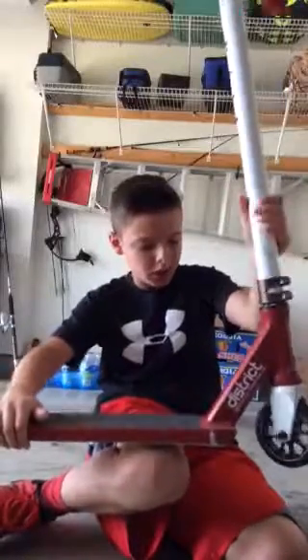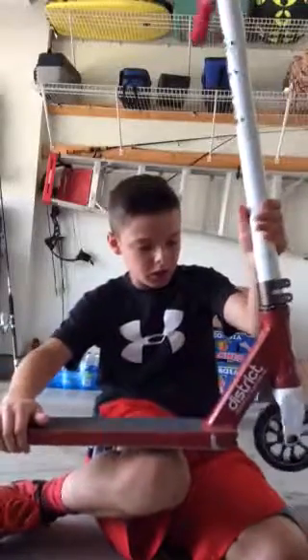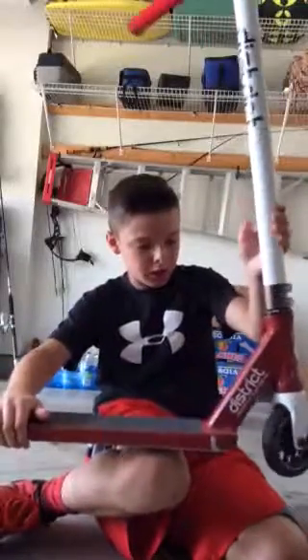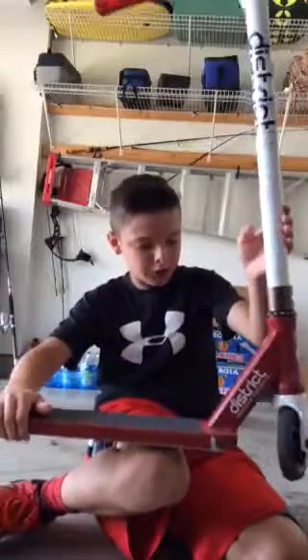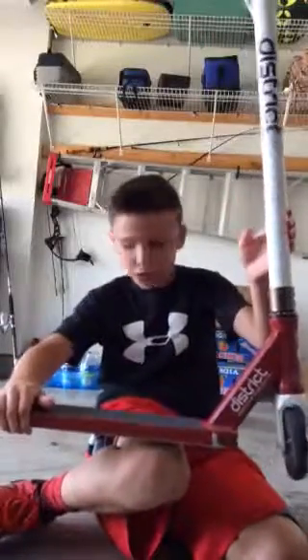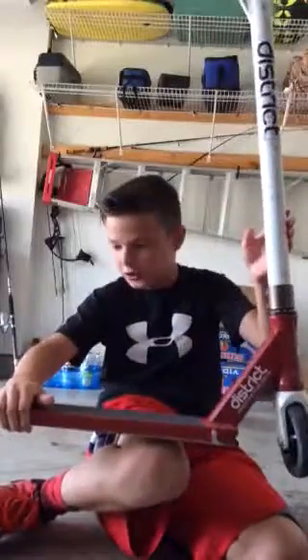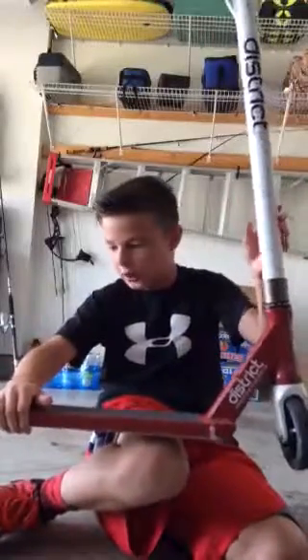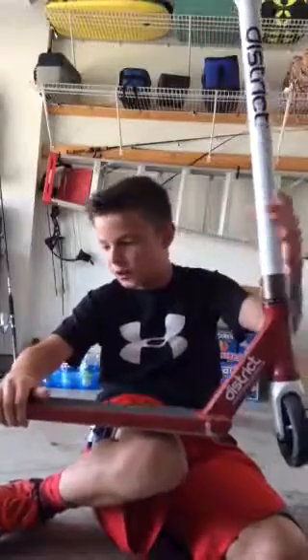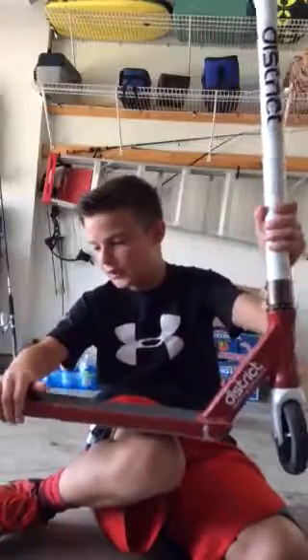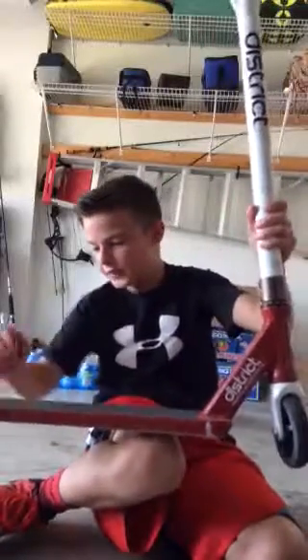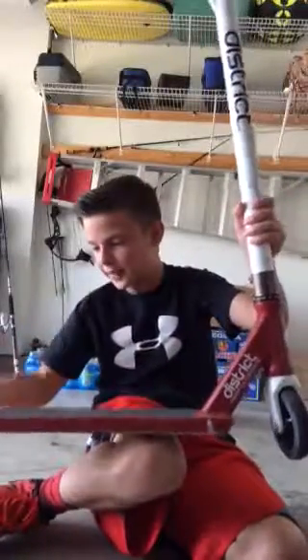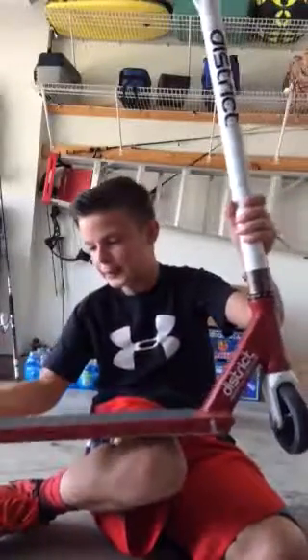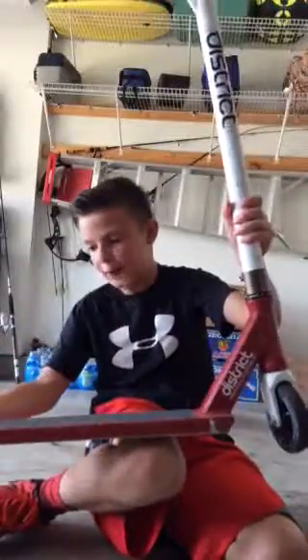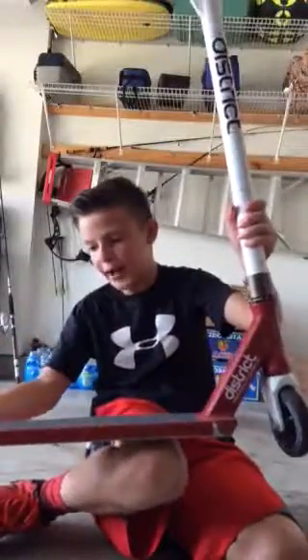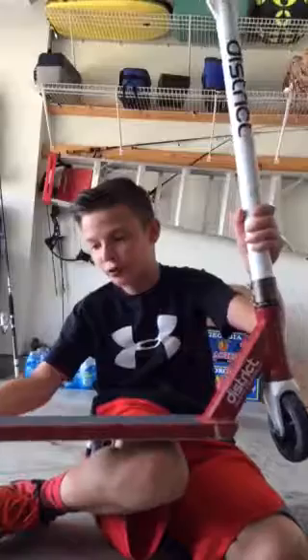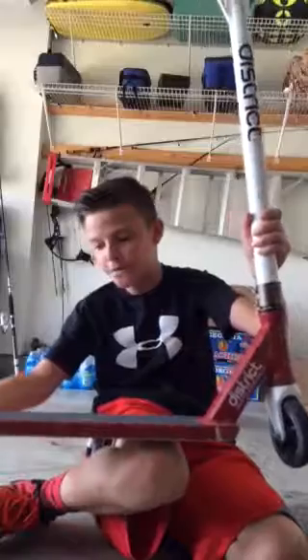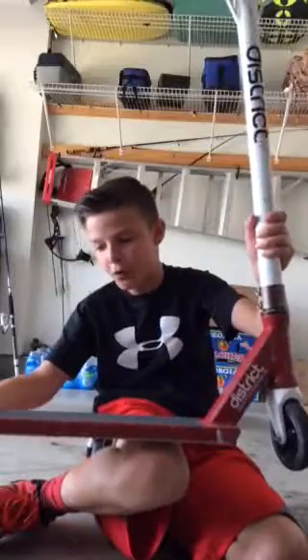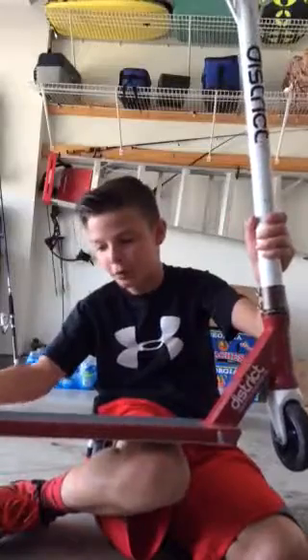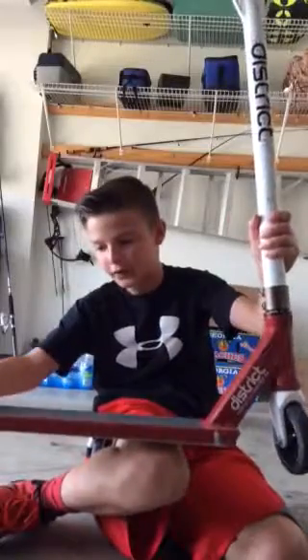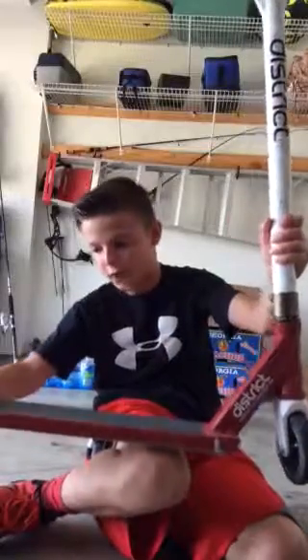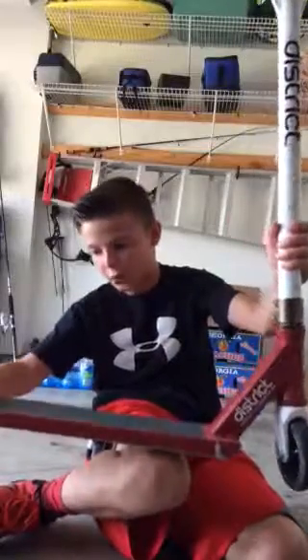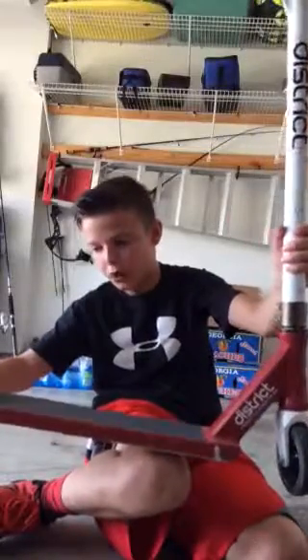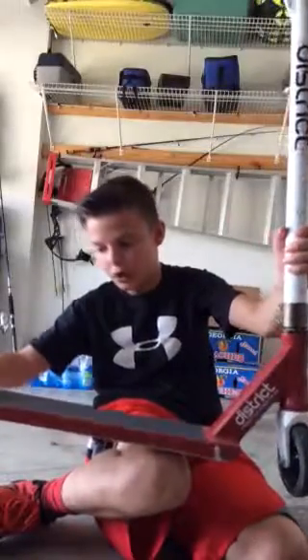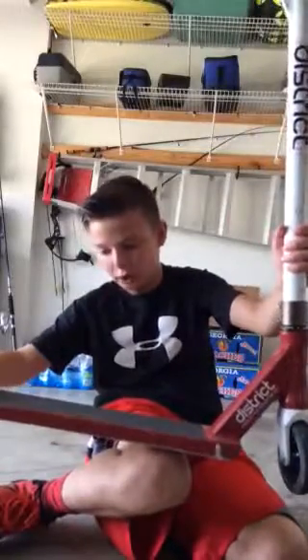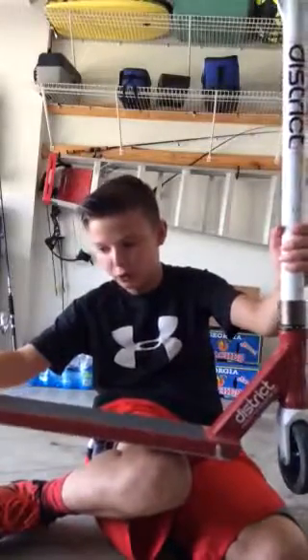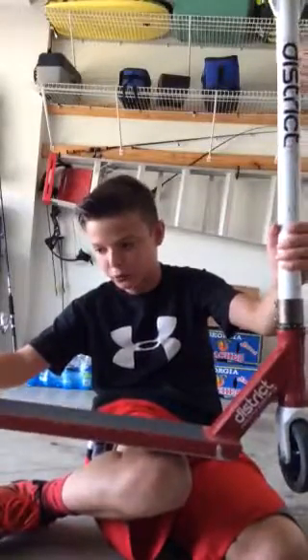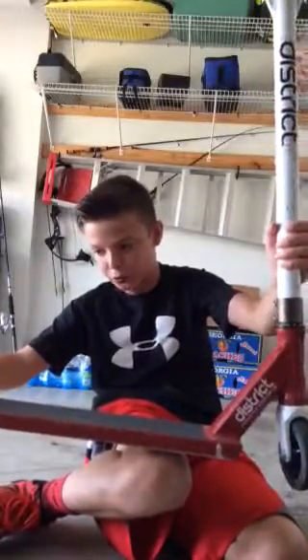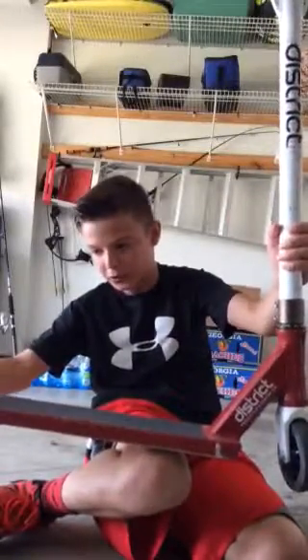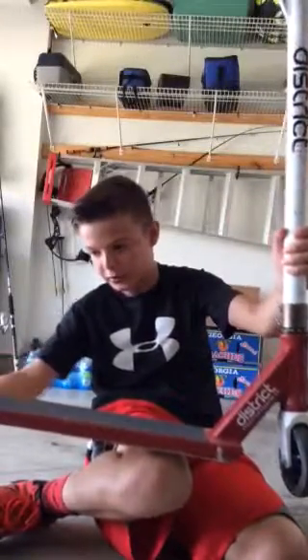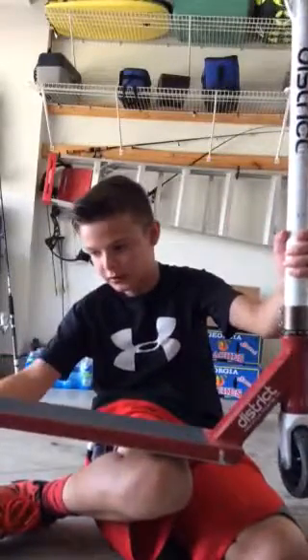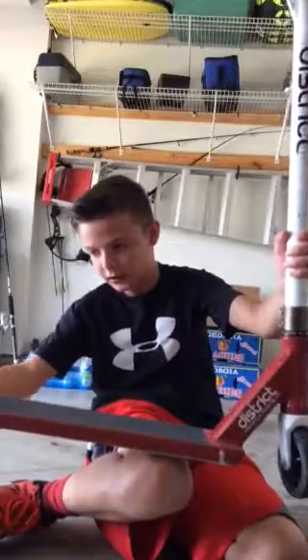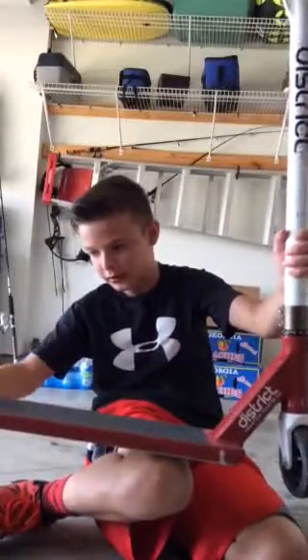My scooter's not fully dialed because if I tighten the axle fully, it will spin like that.